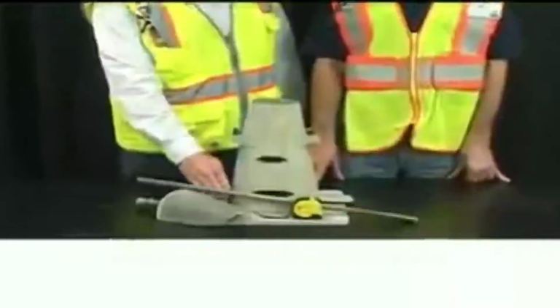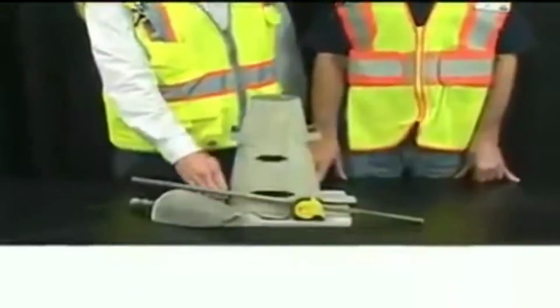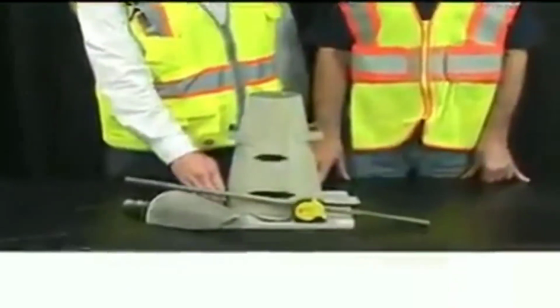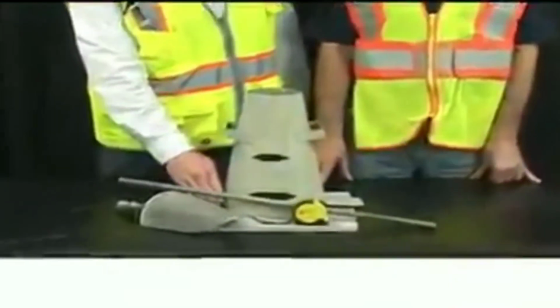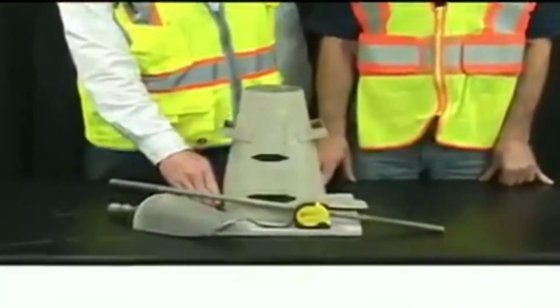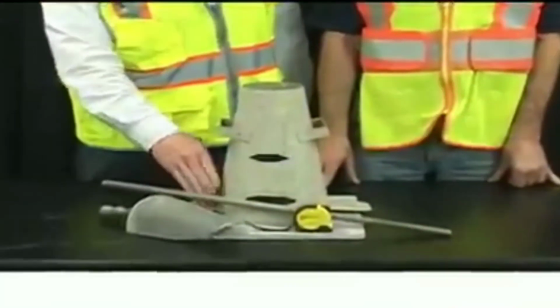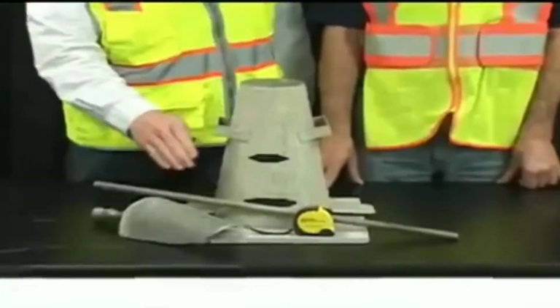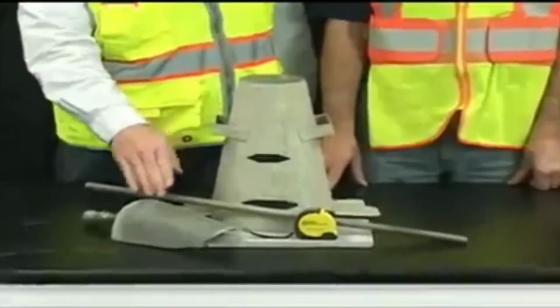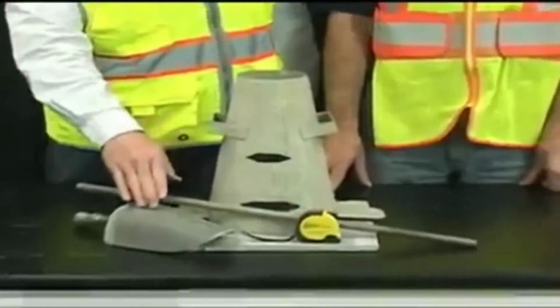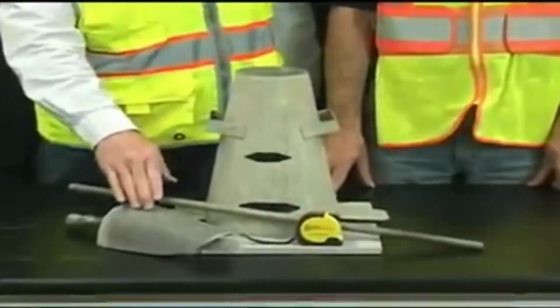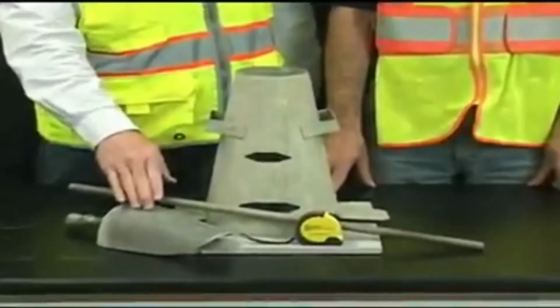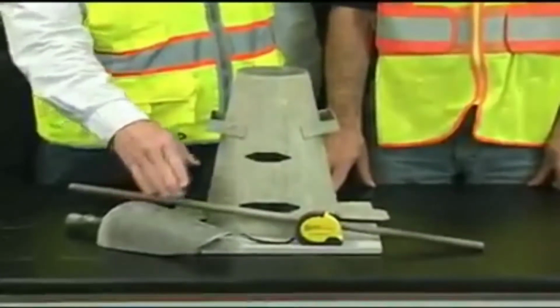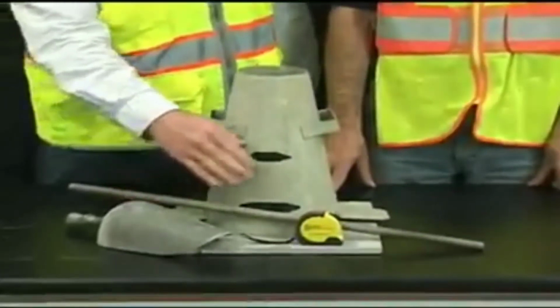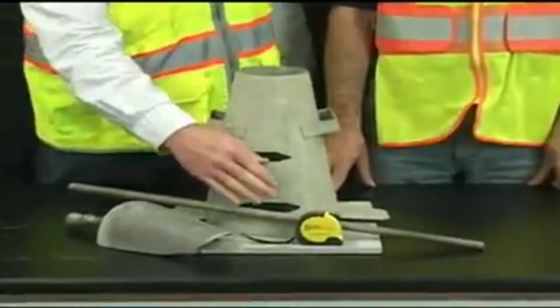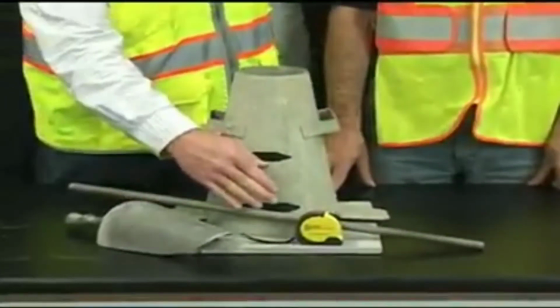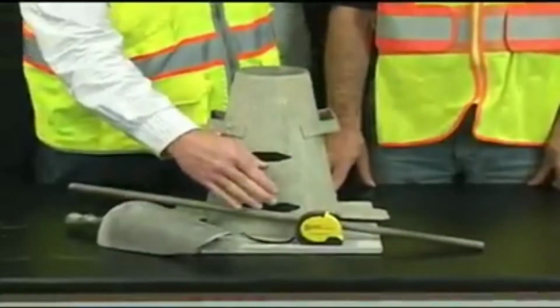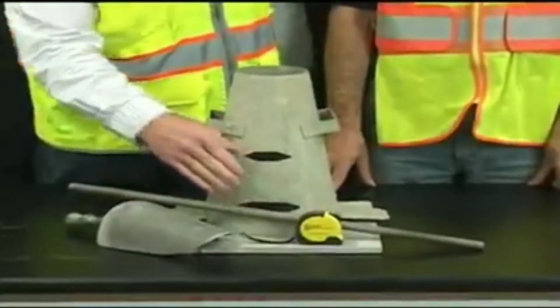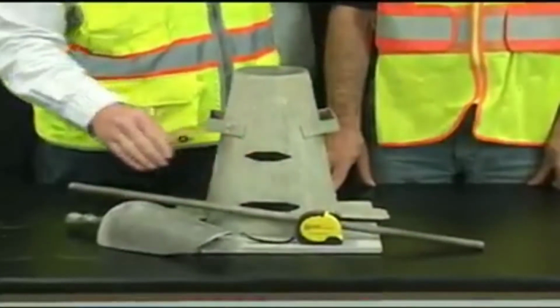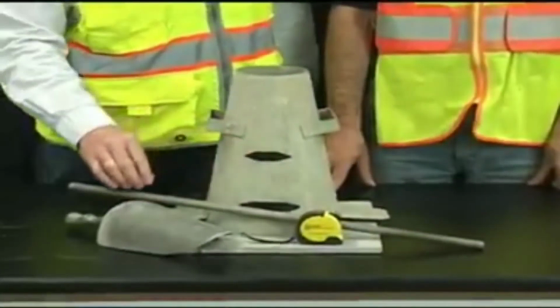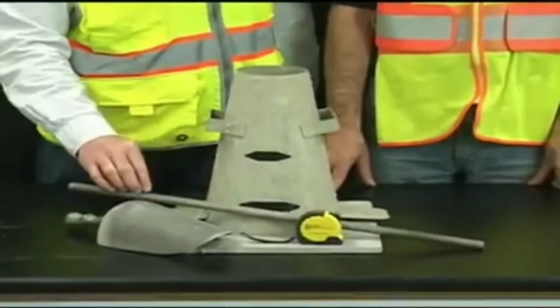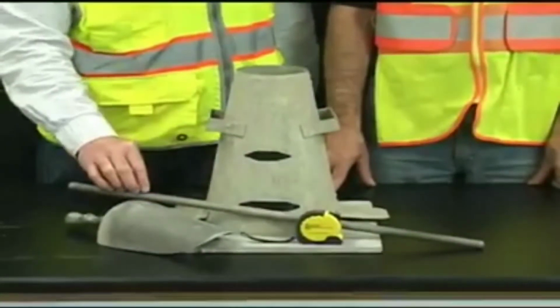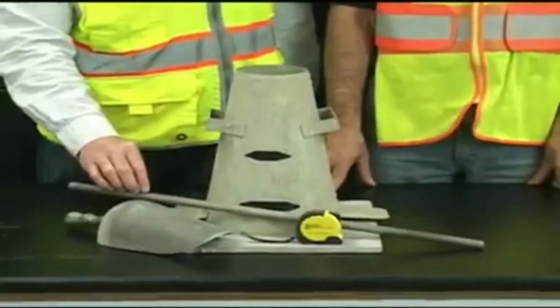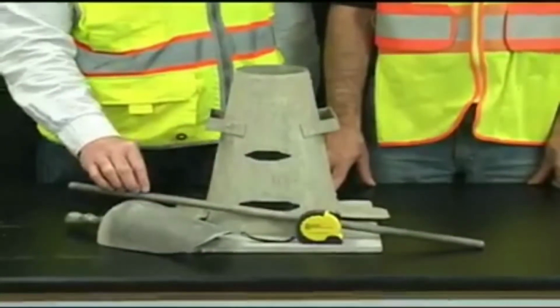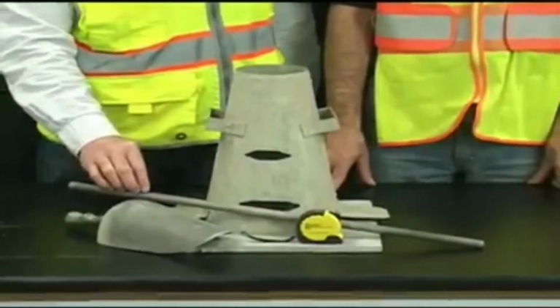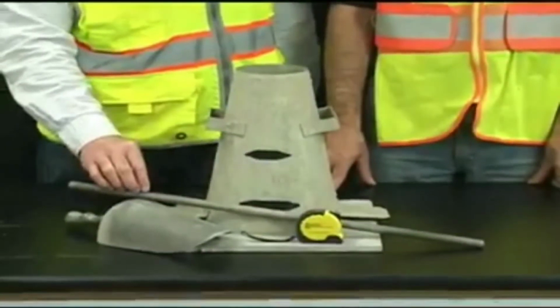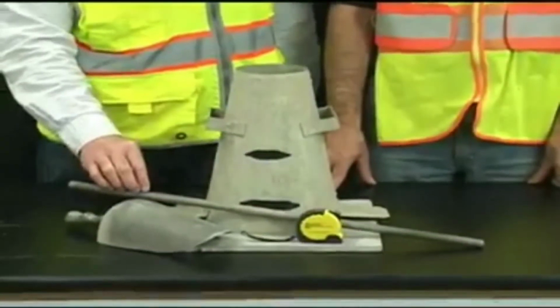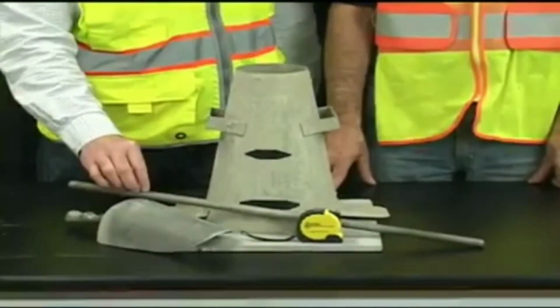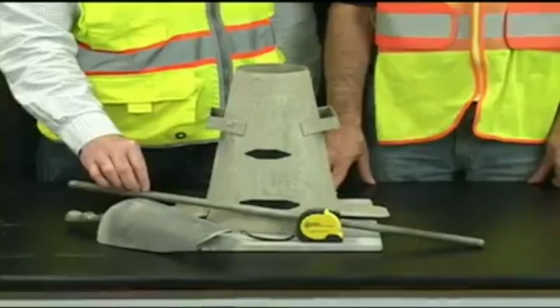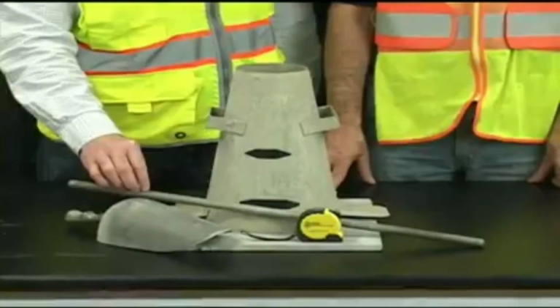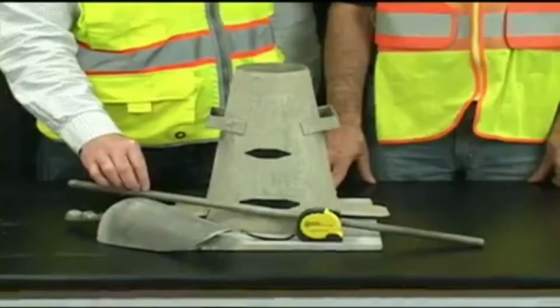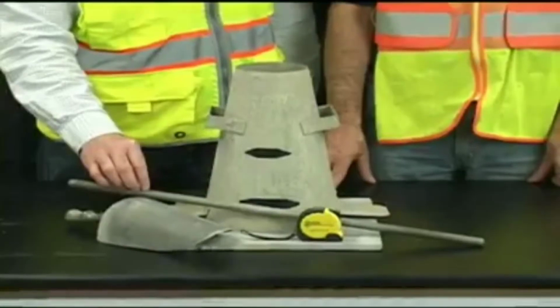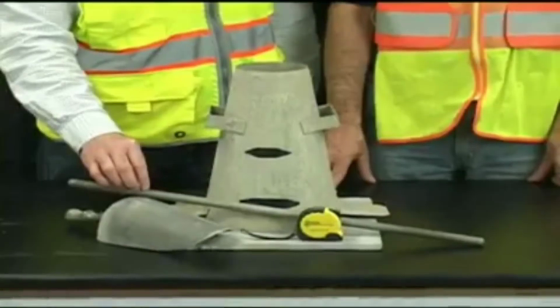Equipment needed includes a scoop, a tape measure, and a 5/8-inch diameter tamping rod with hemispherical ends.